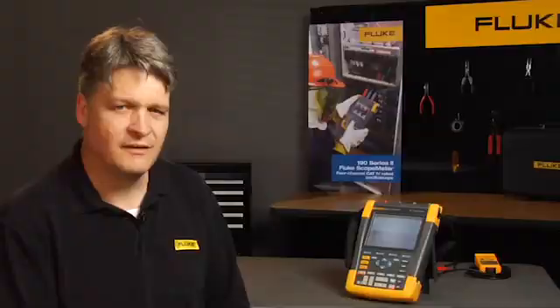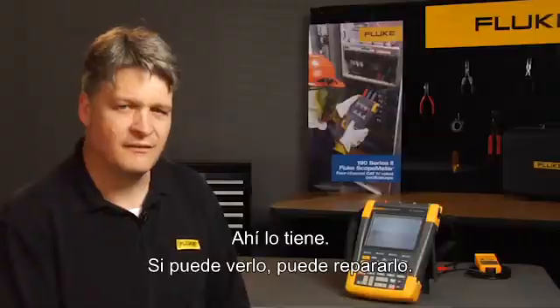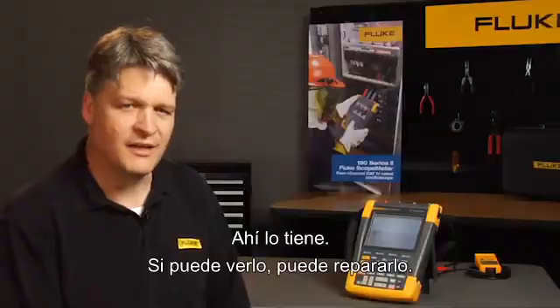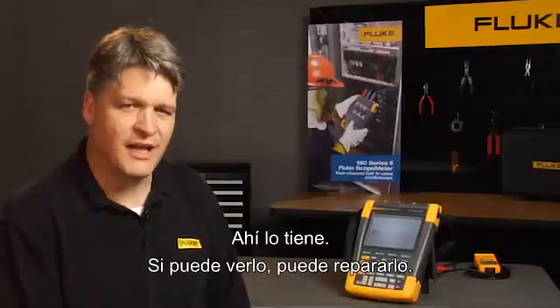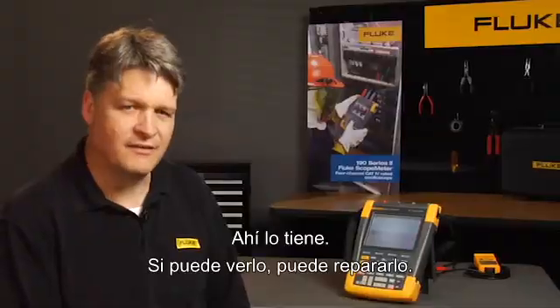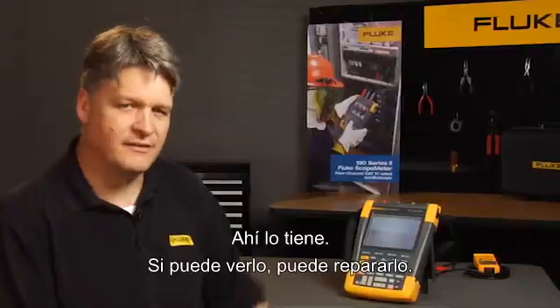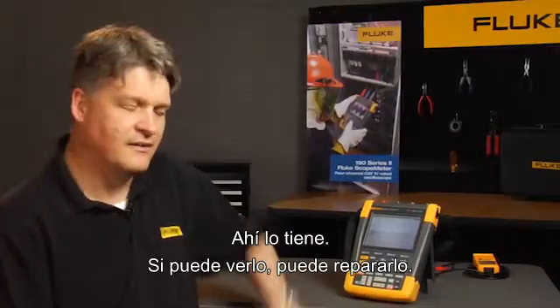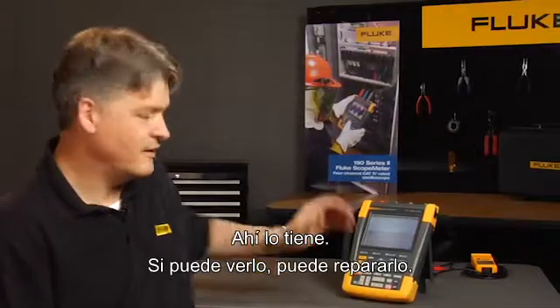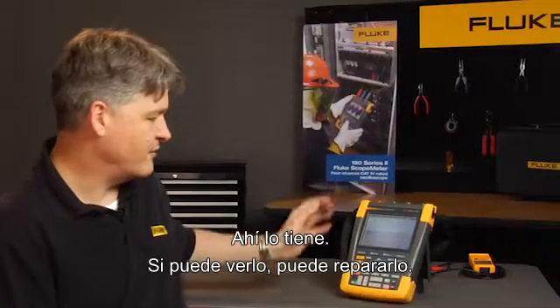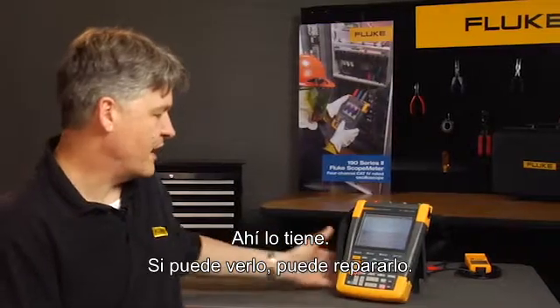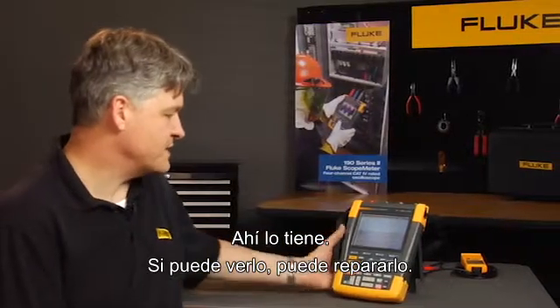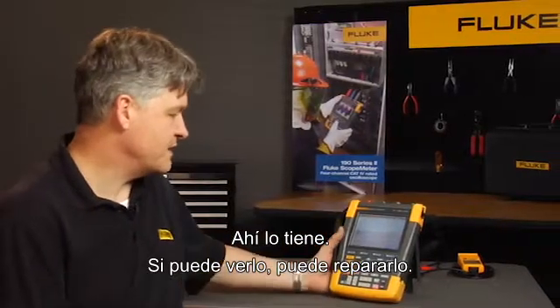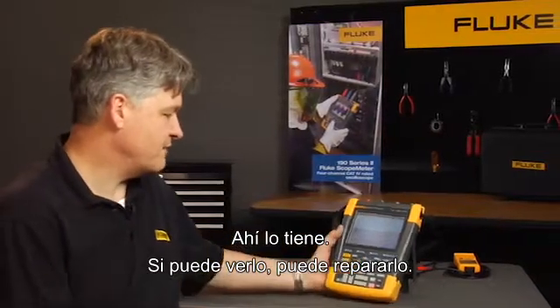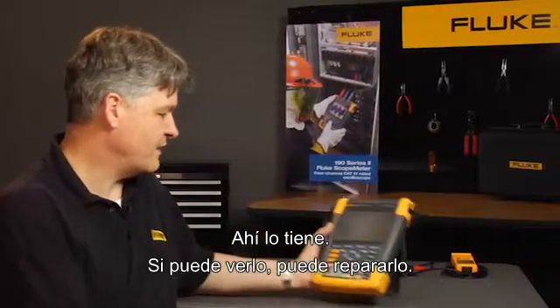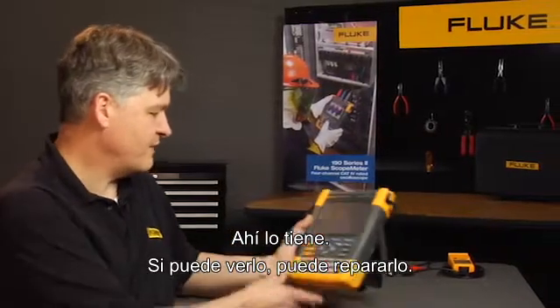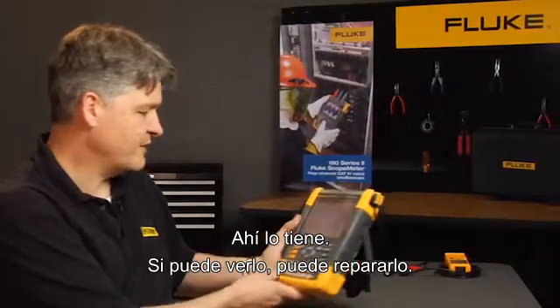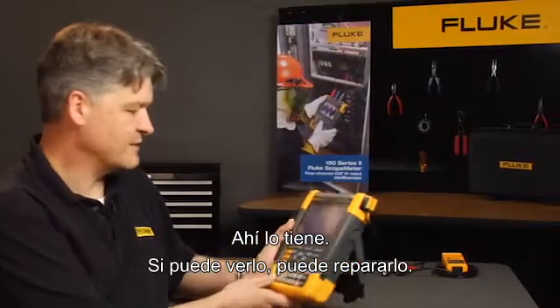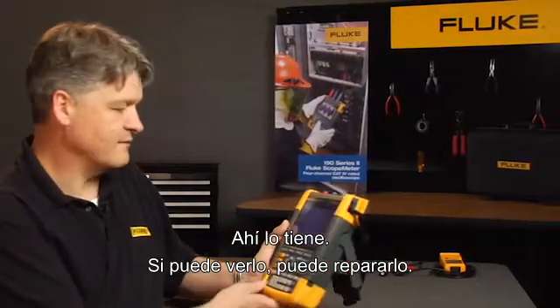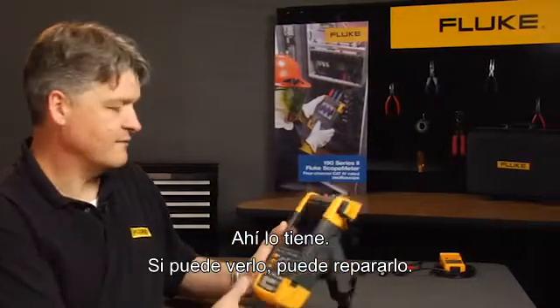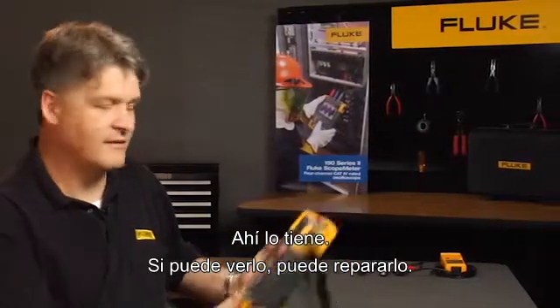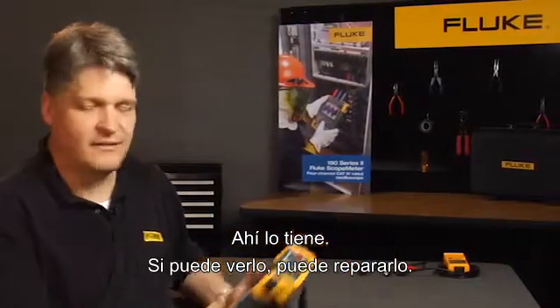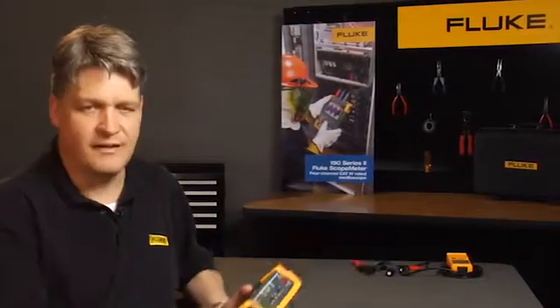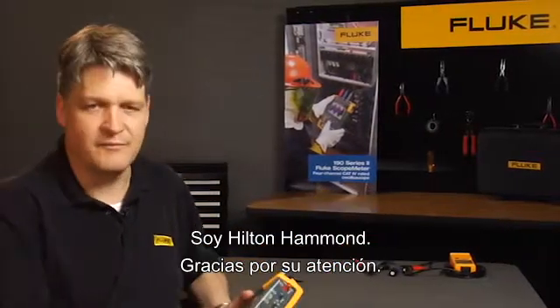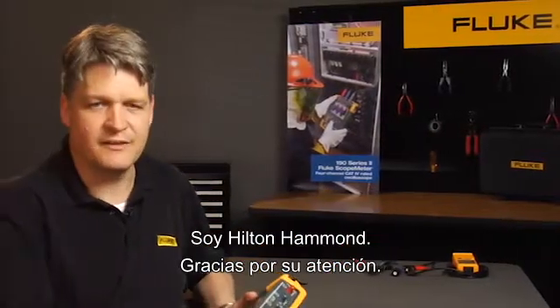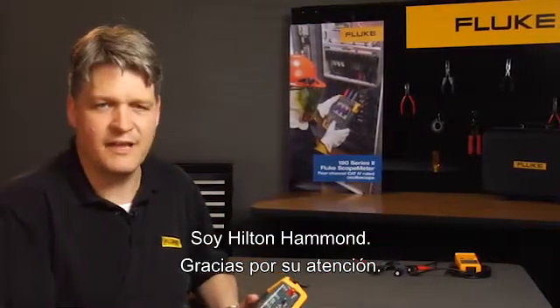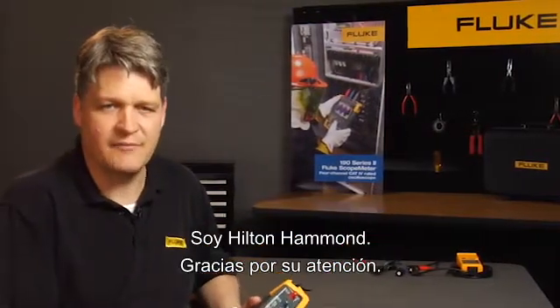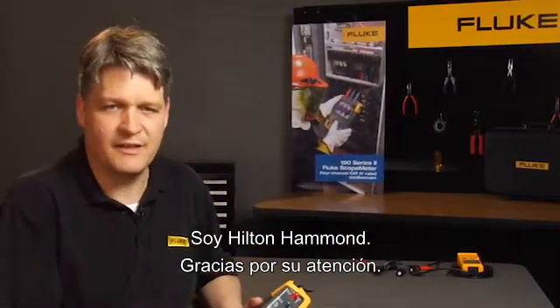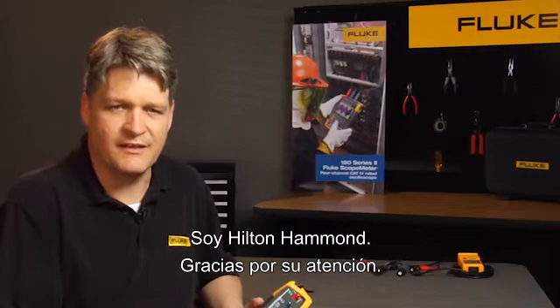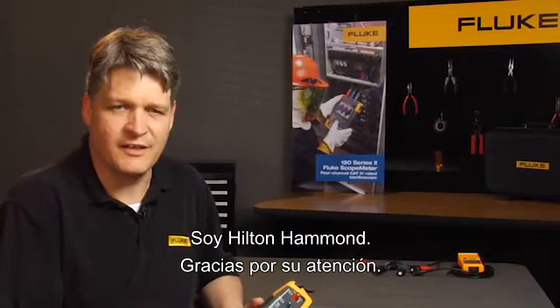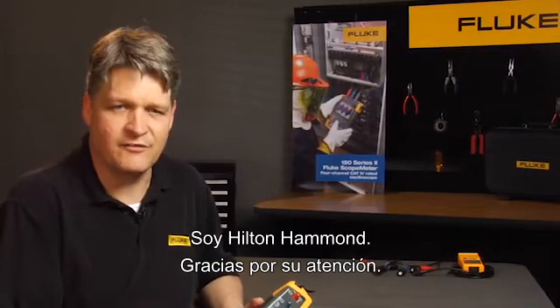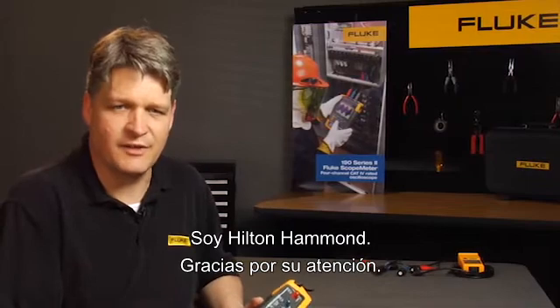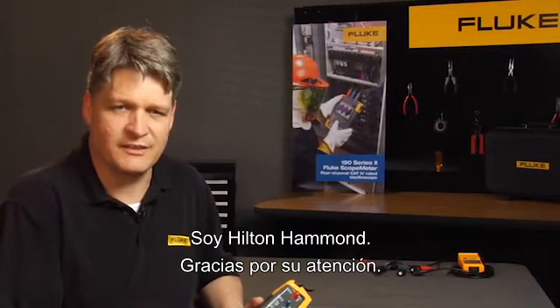Well, there you have it. If you can't see it, you can't fix it. I'm Hilton Hammond and thank you for watching.